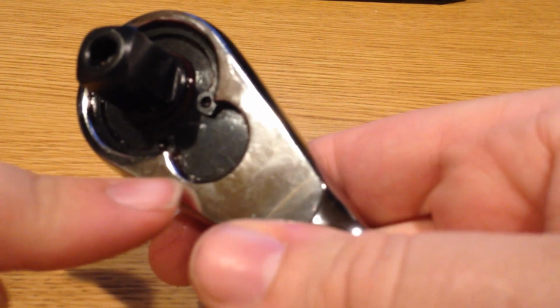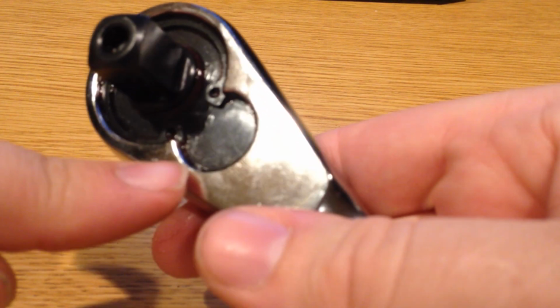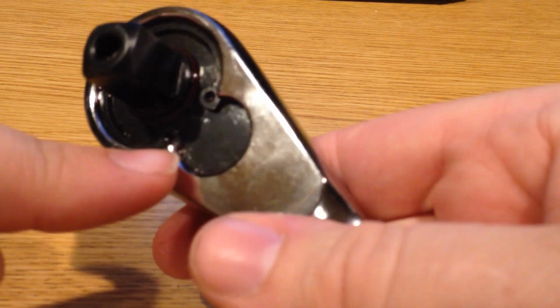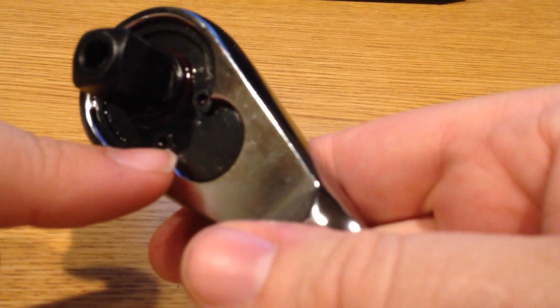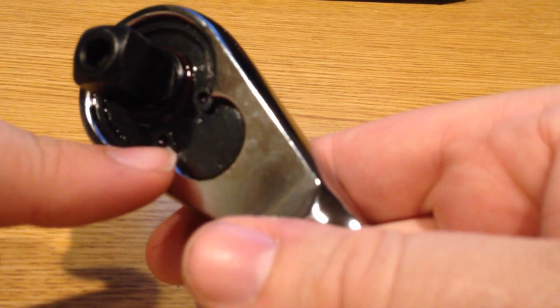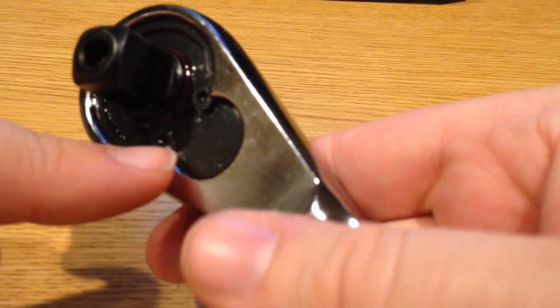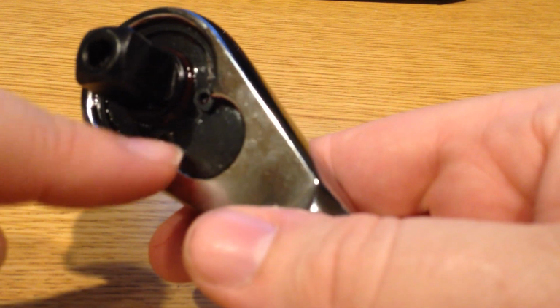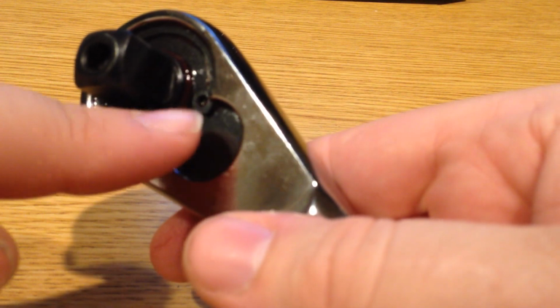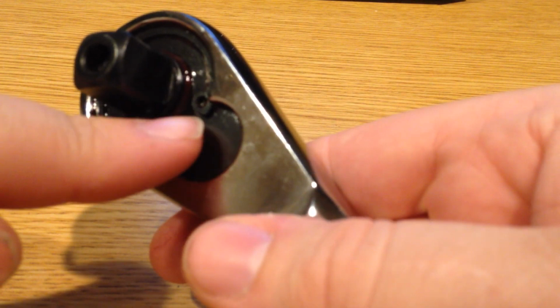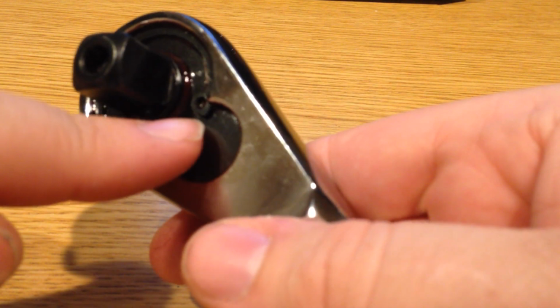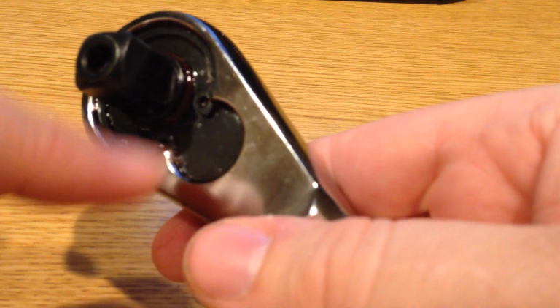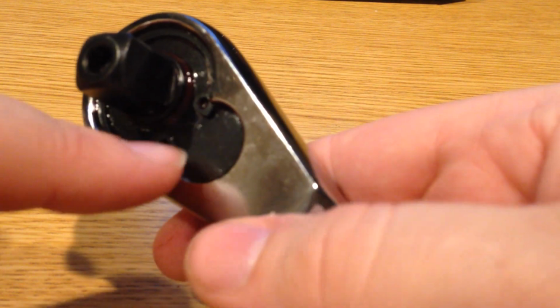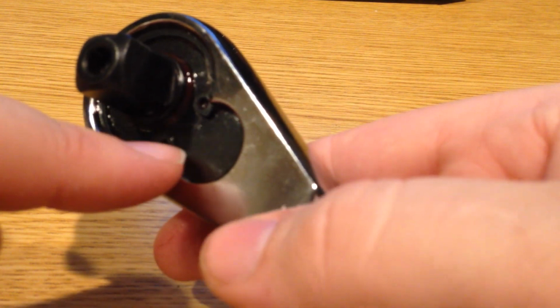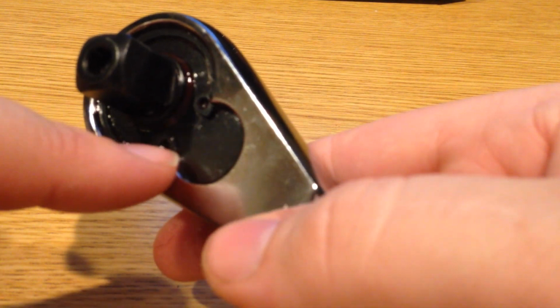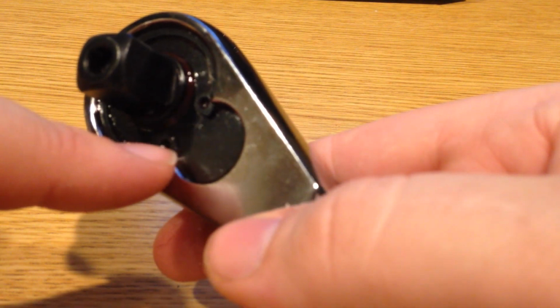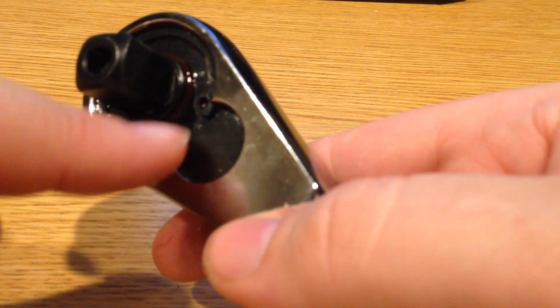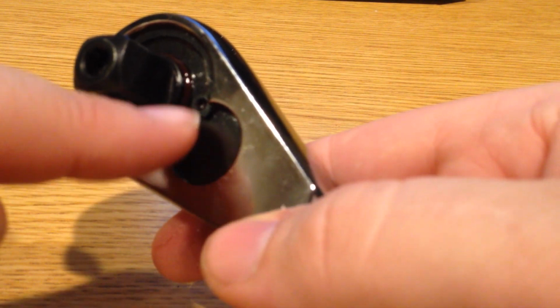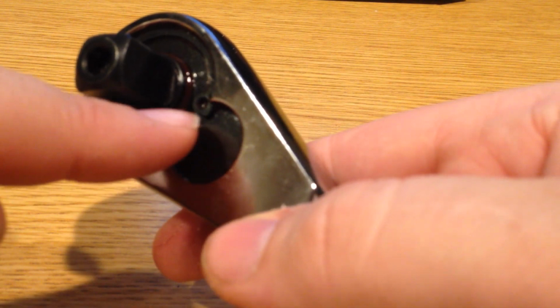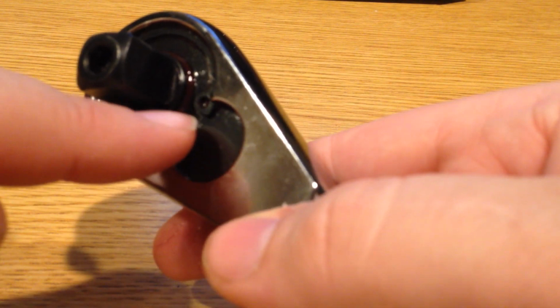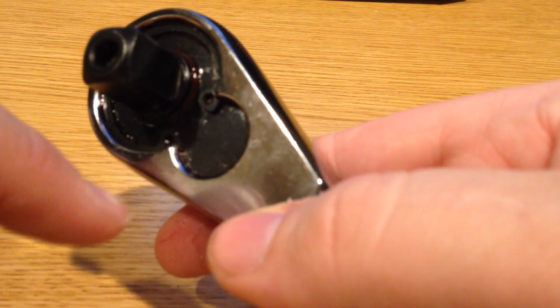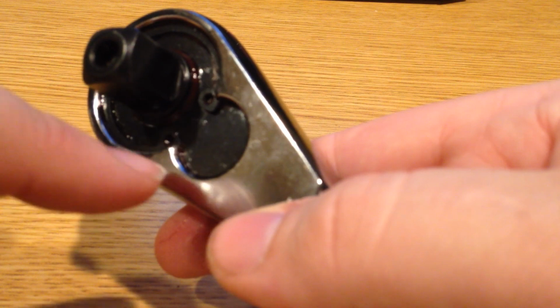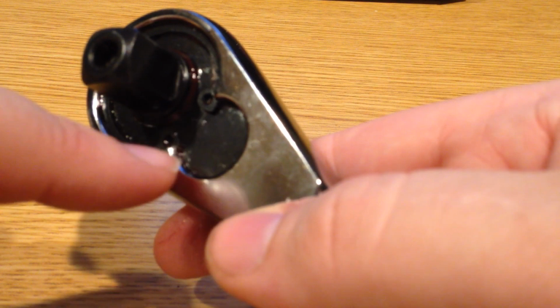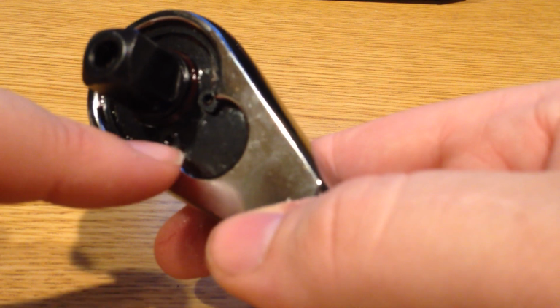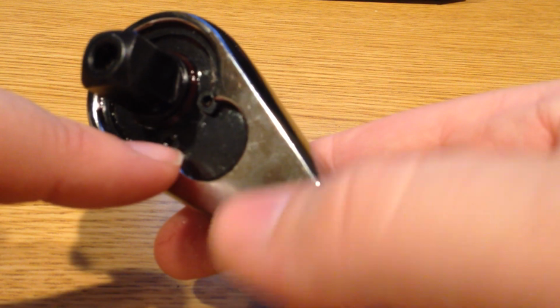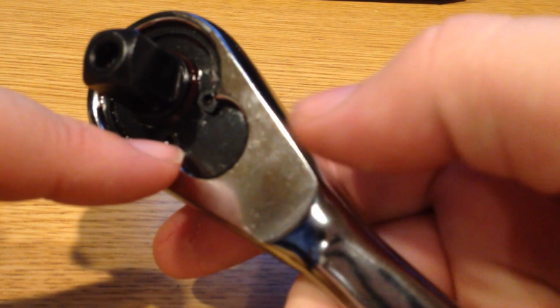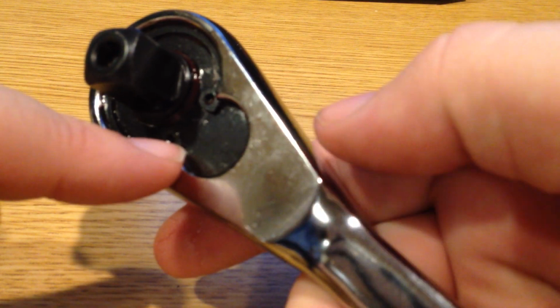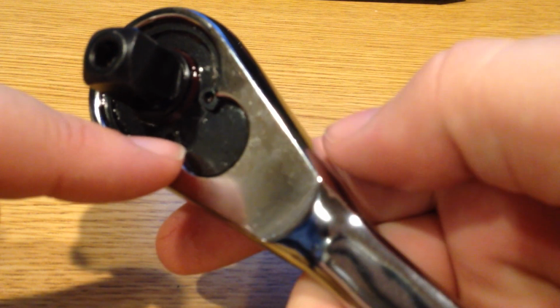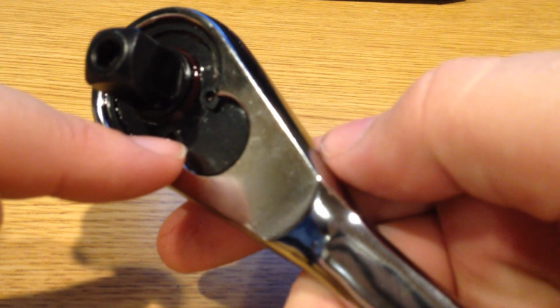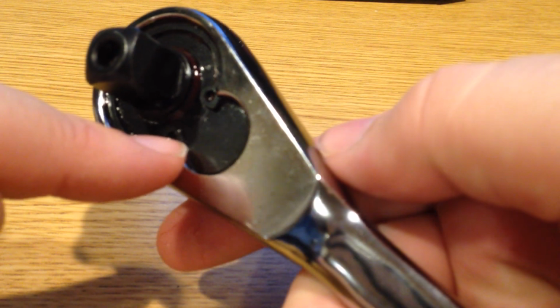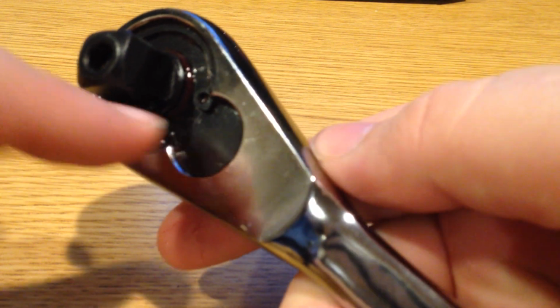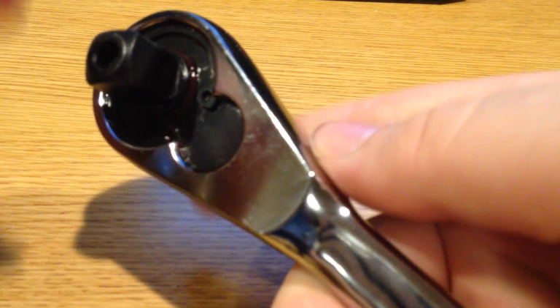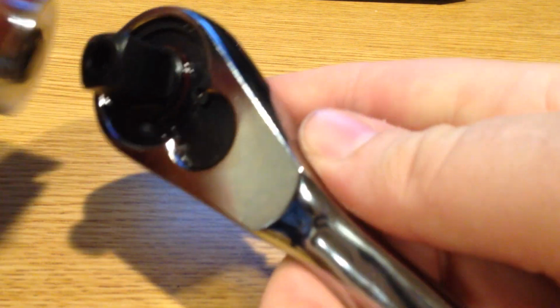It is completely serviceable. Kind of reminds me of the older Craftsman style. This is an Apex tool.